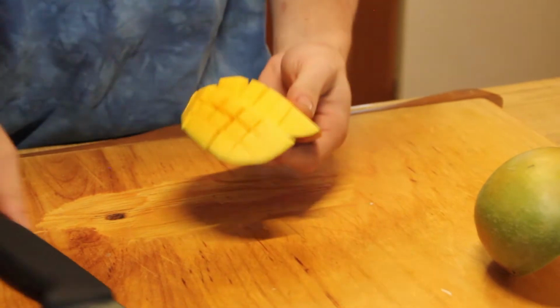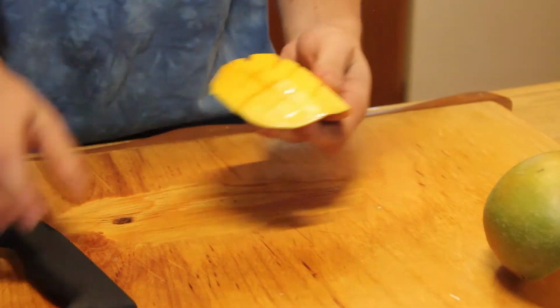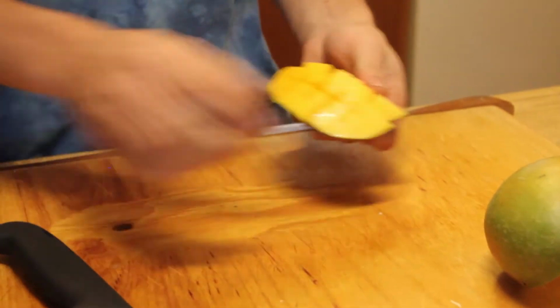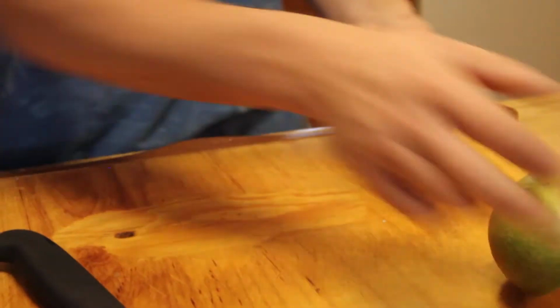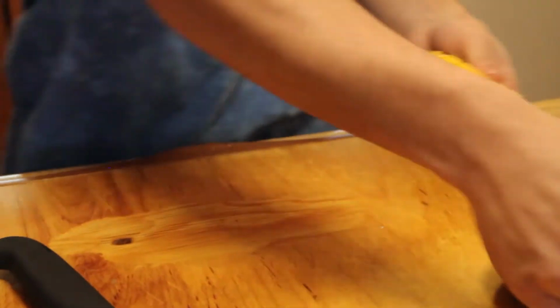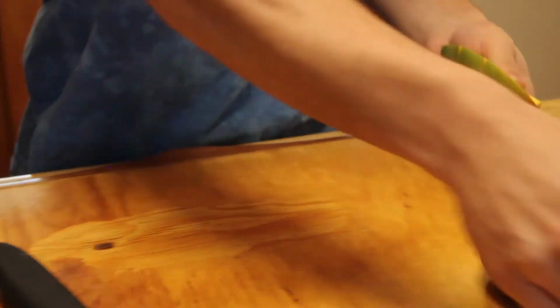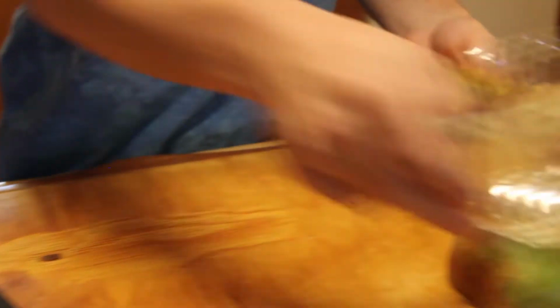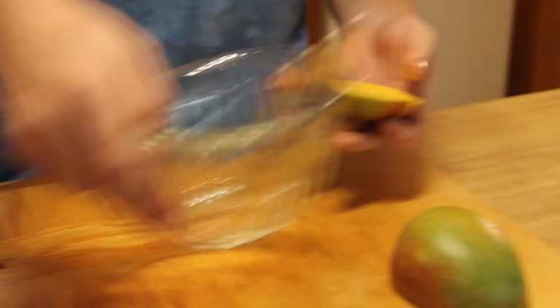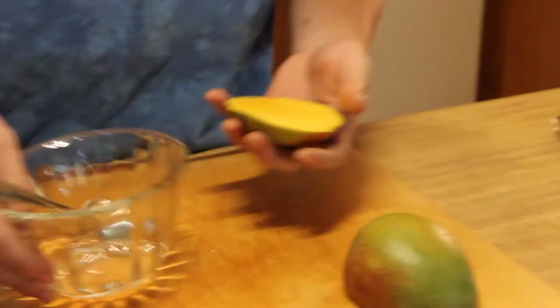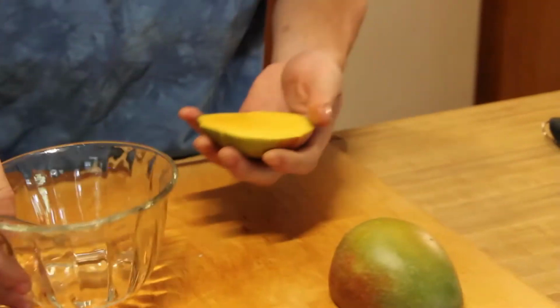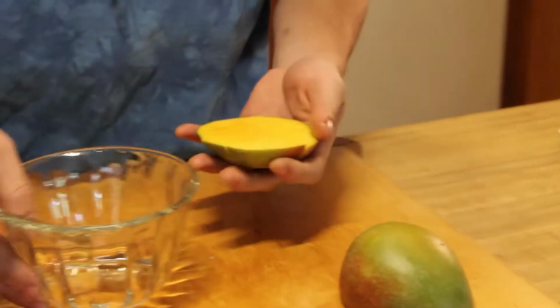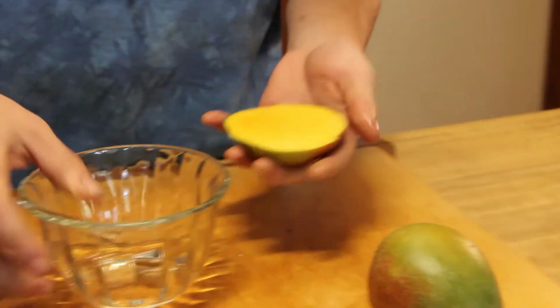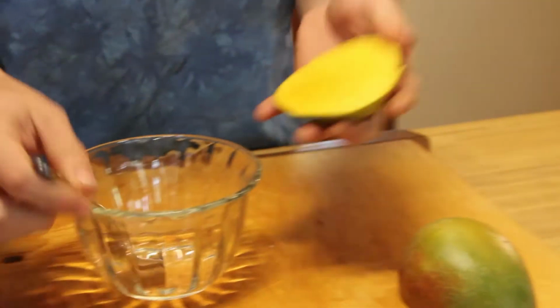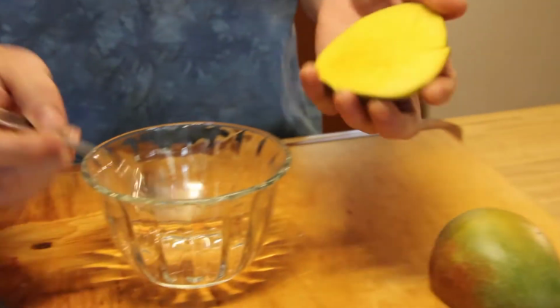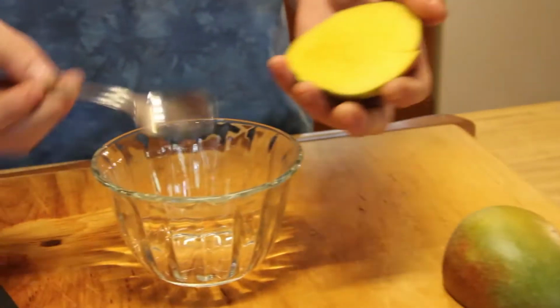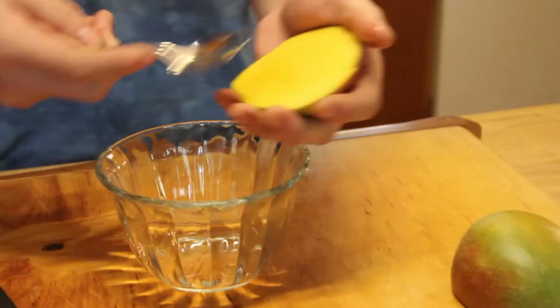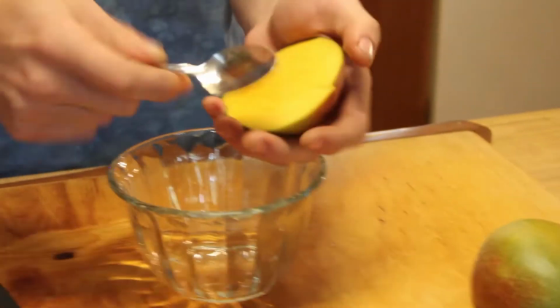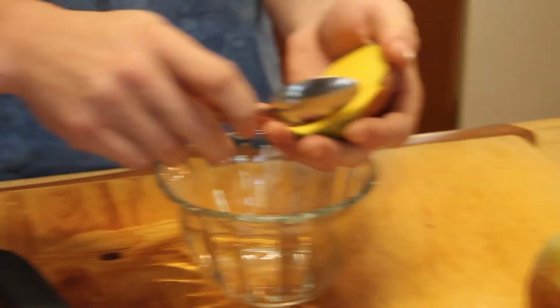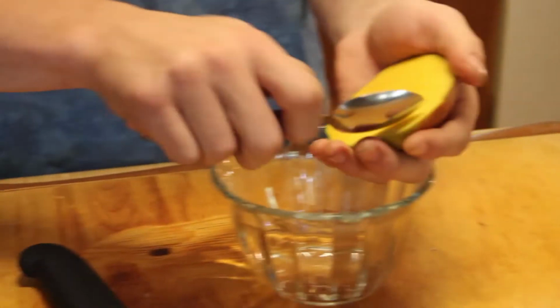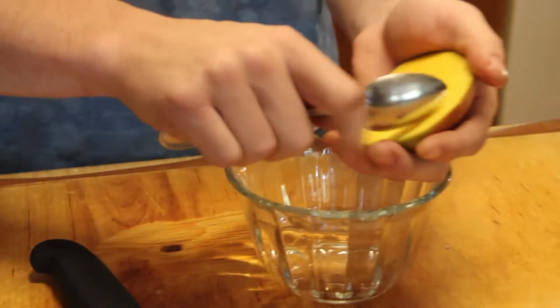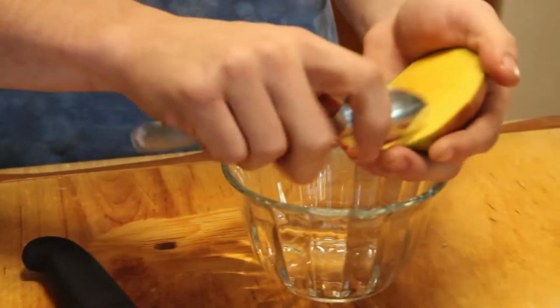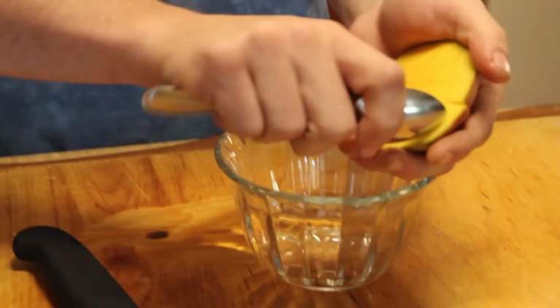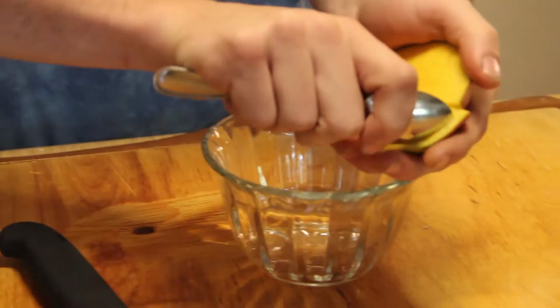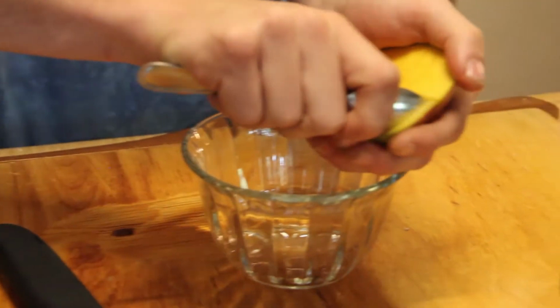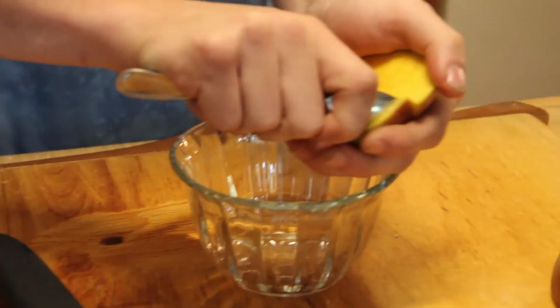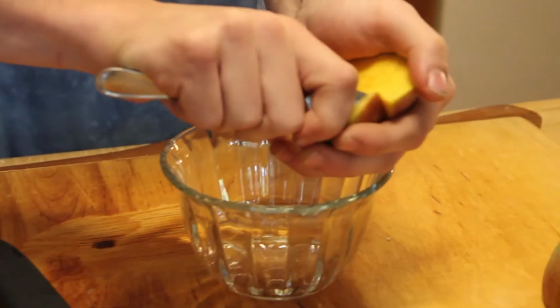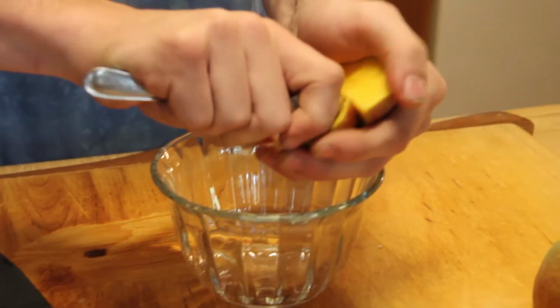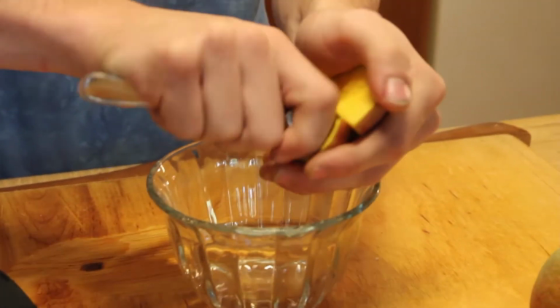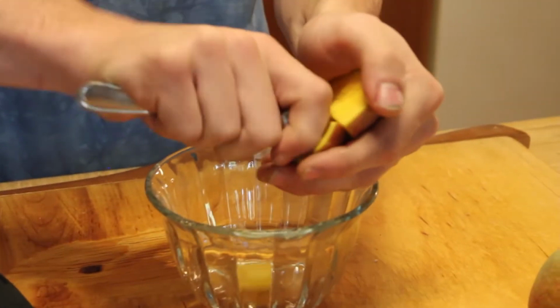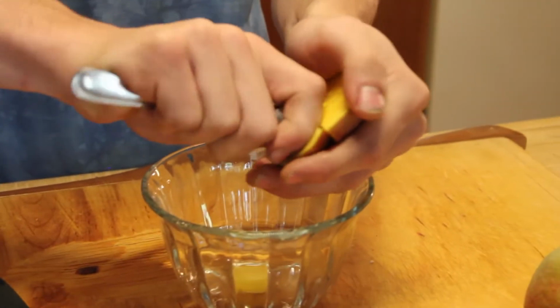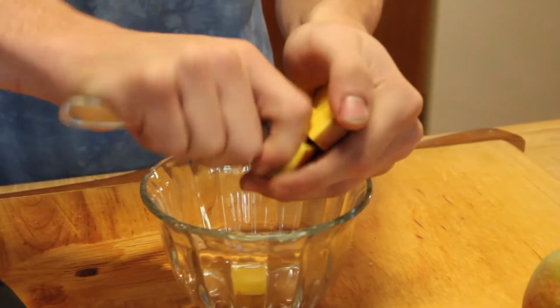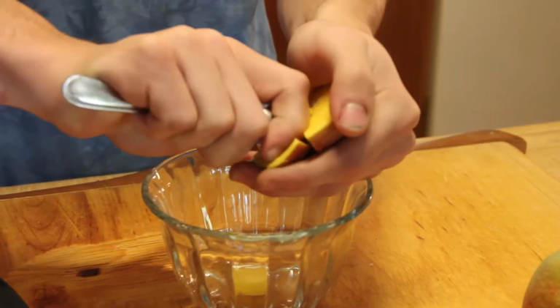I like taking a spoon. You just take the spoon and scoop it out.